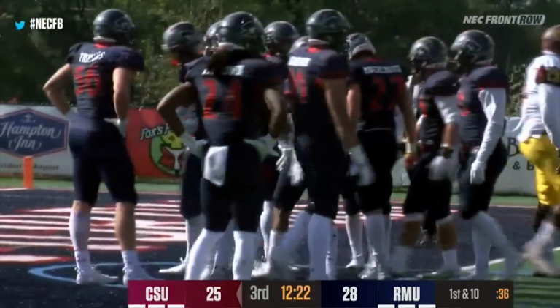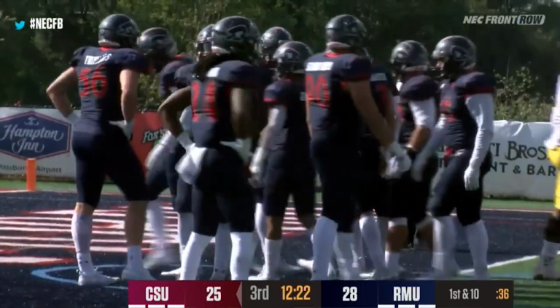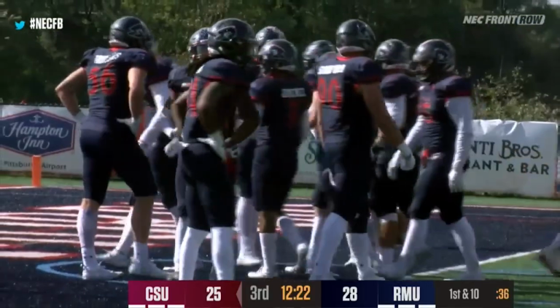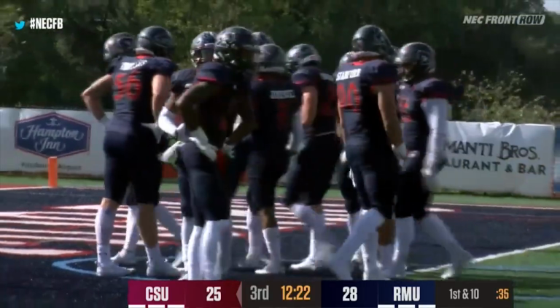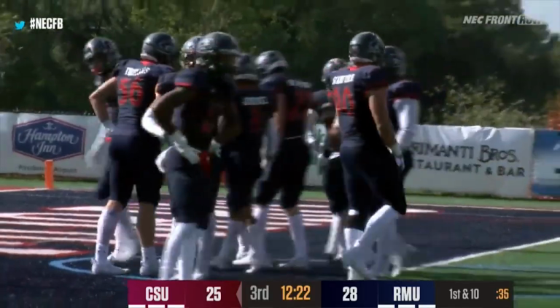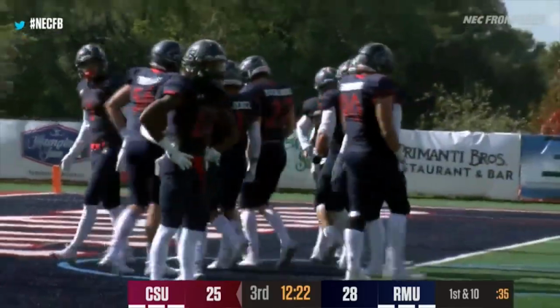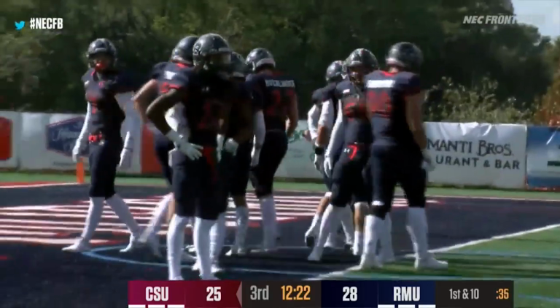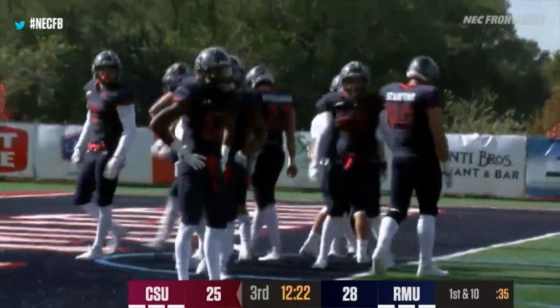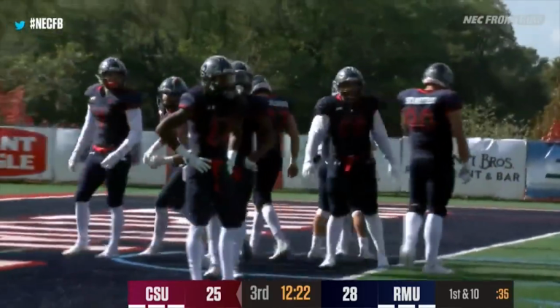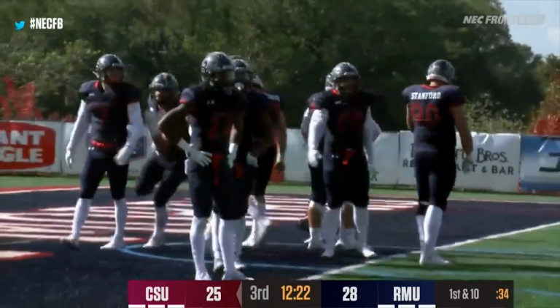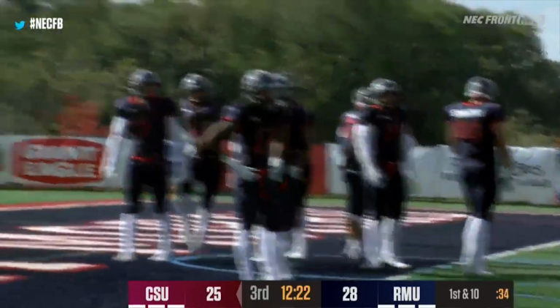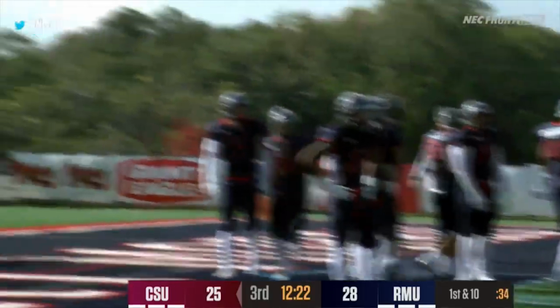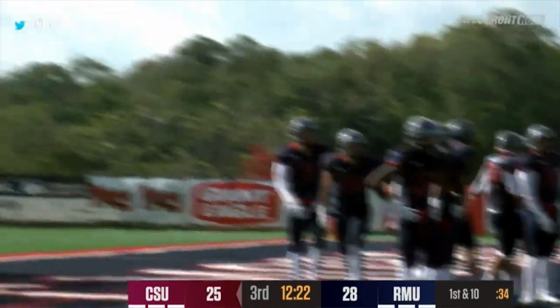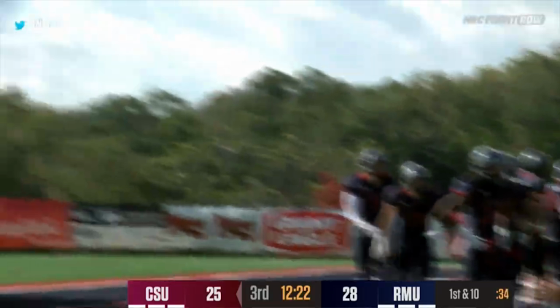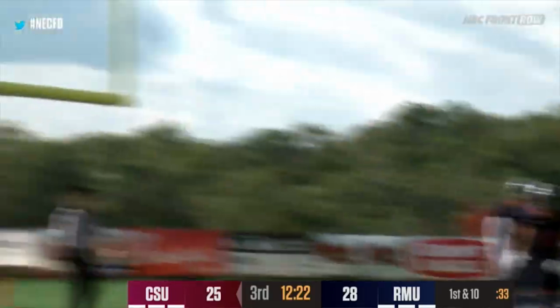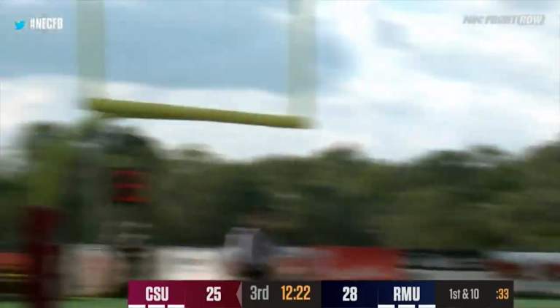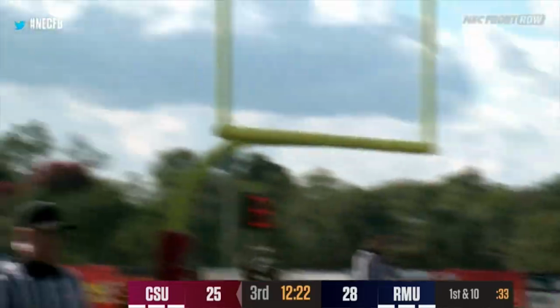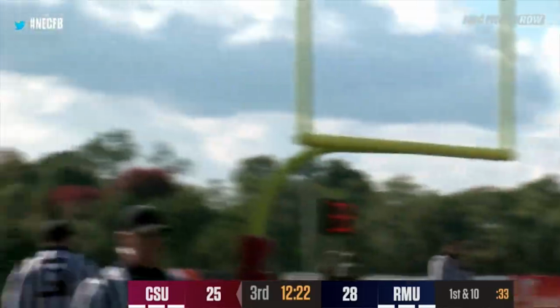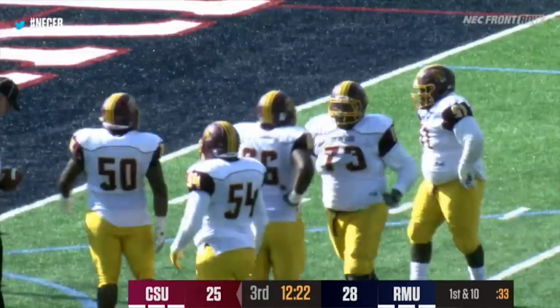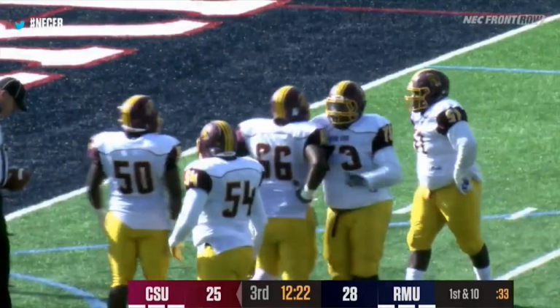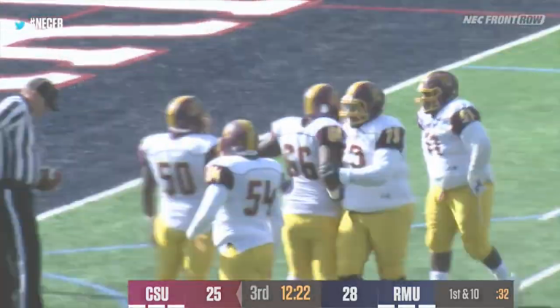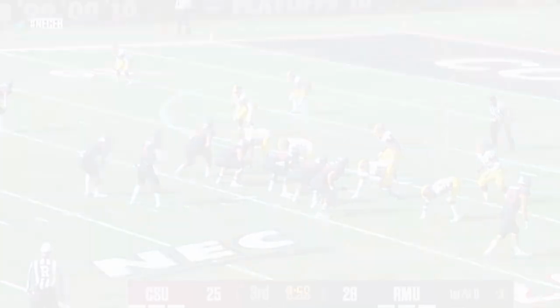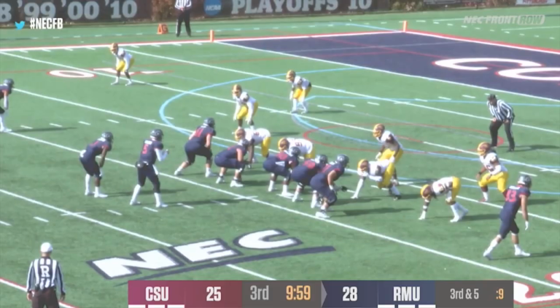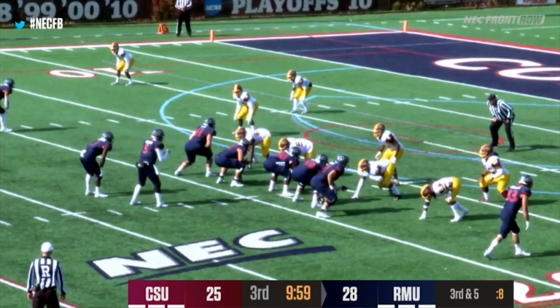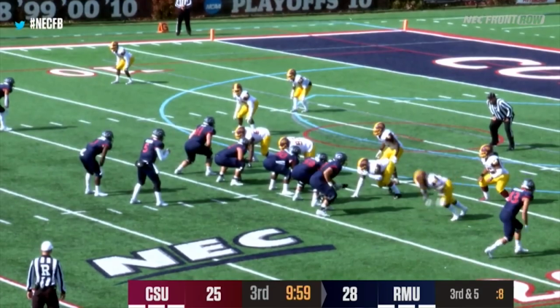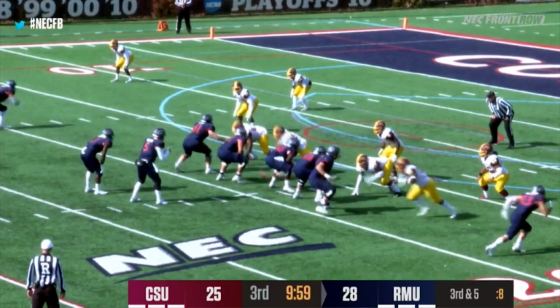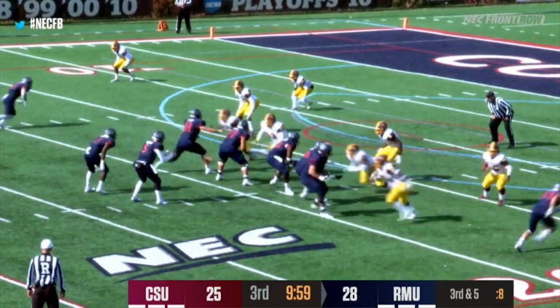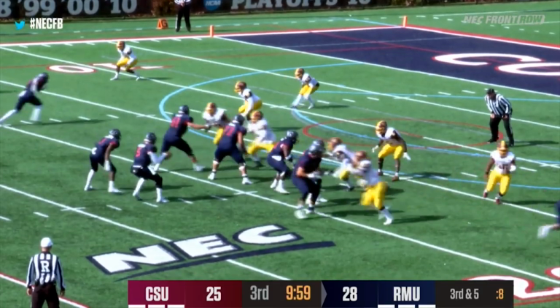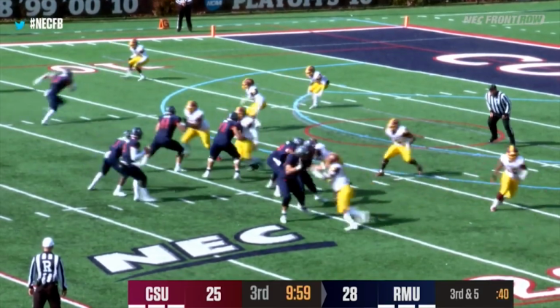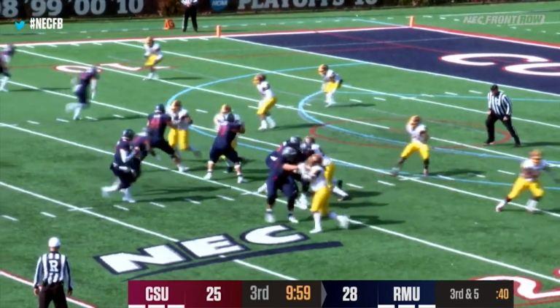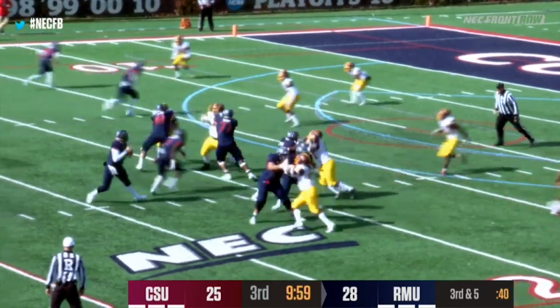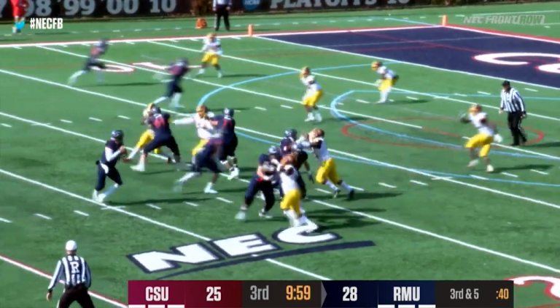They marched all the way down the field, Chris — took it to Robert Morris. Maybe start dialing up some blitzes to get extra pressure.